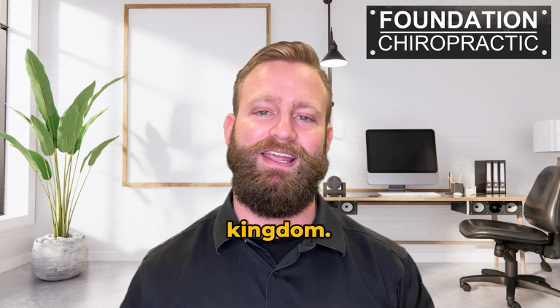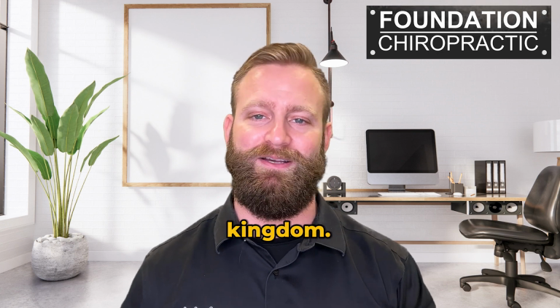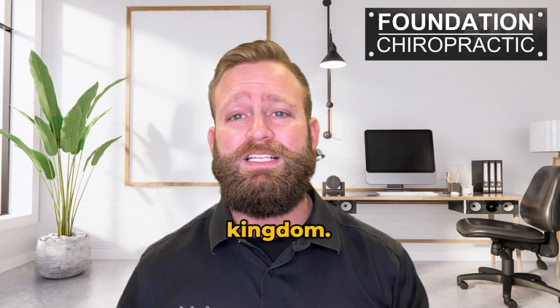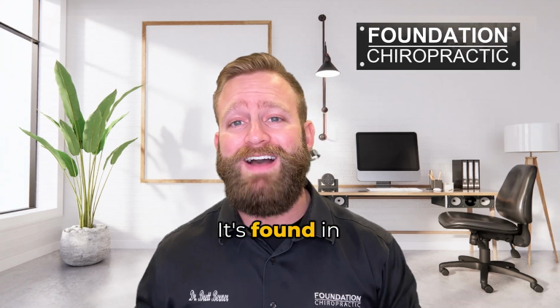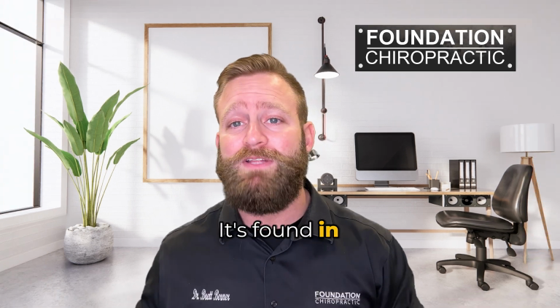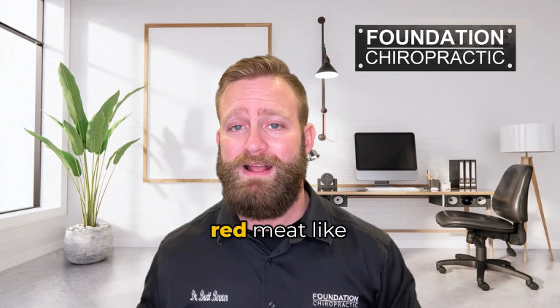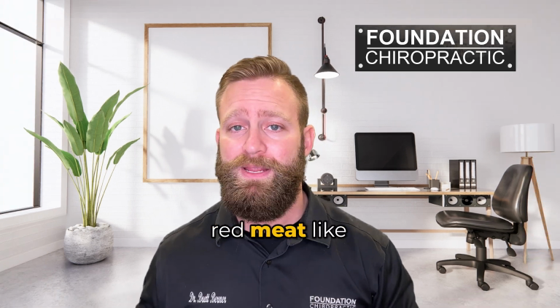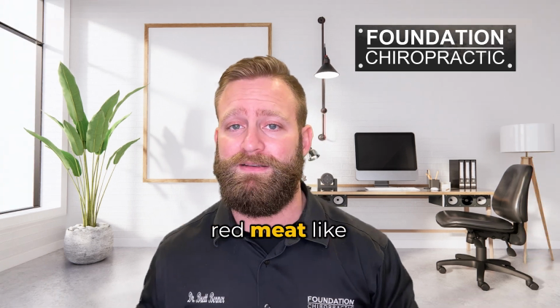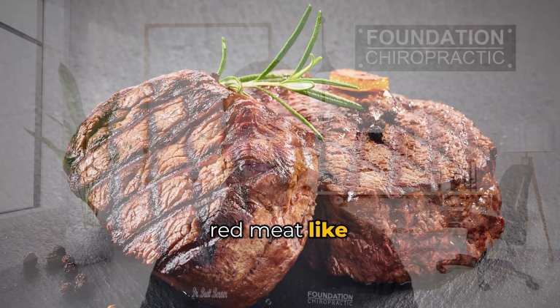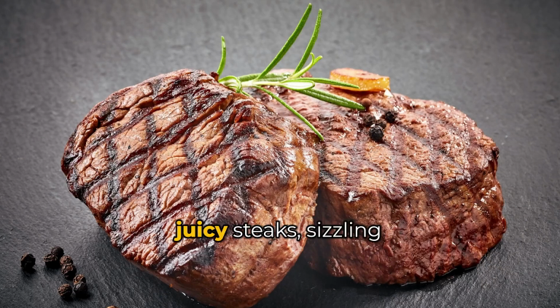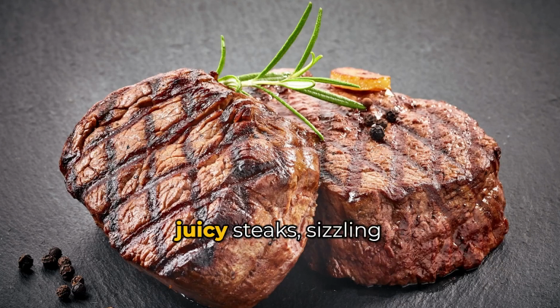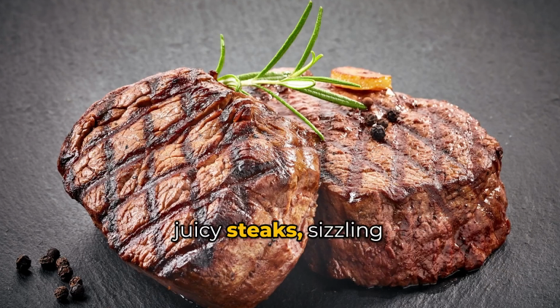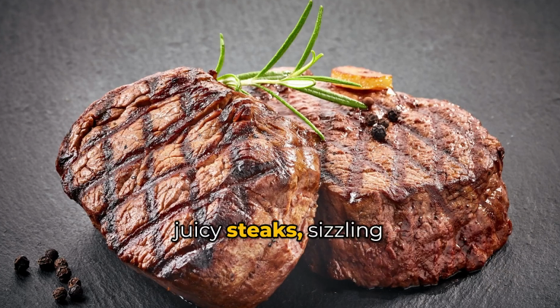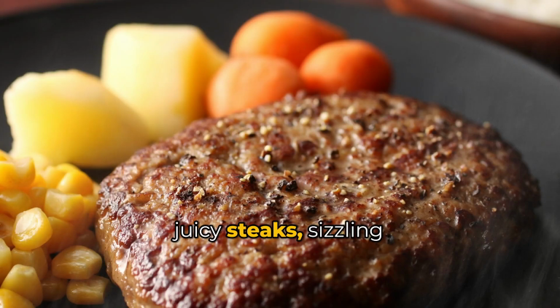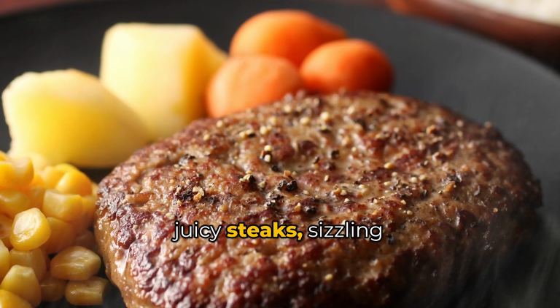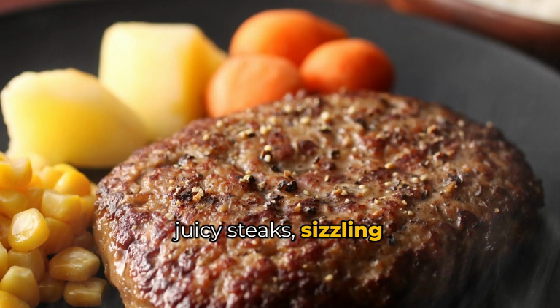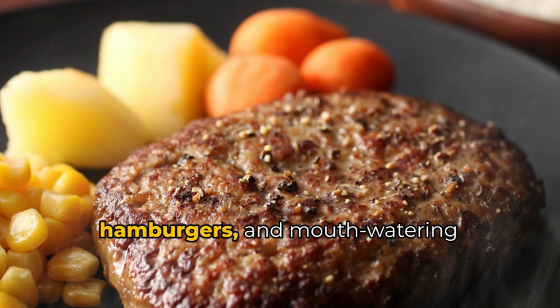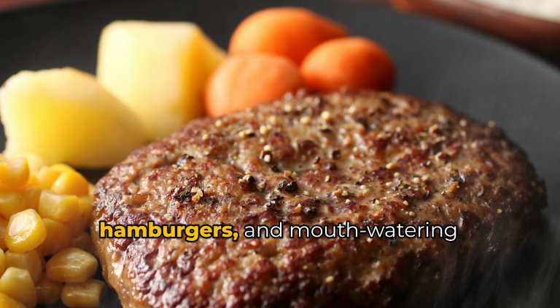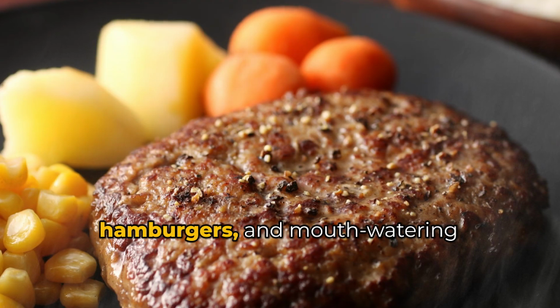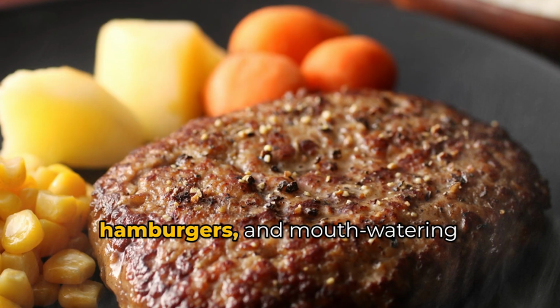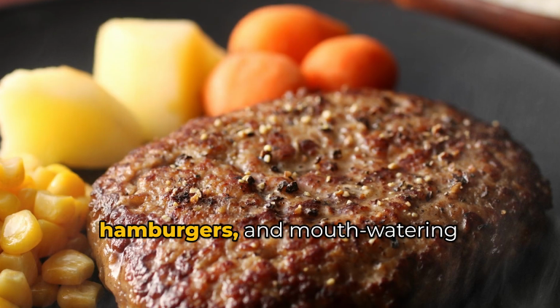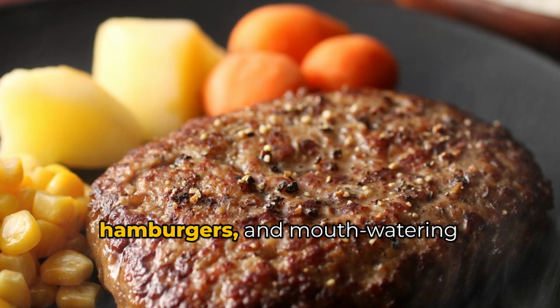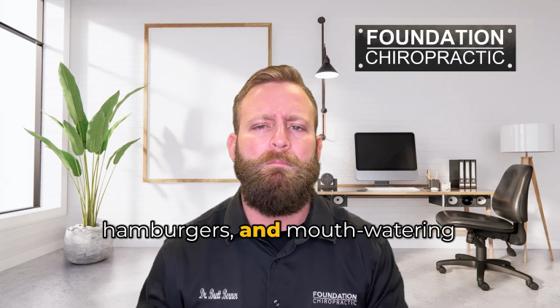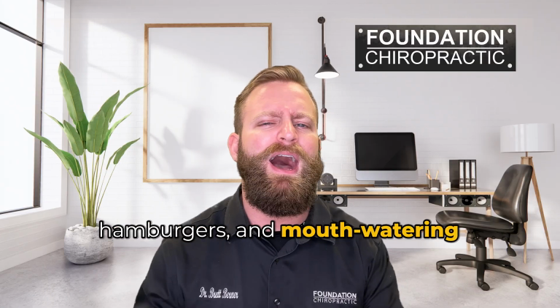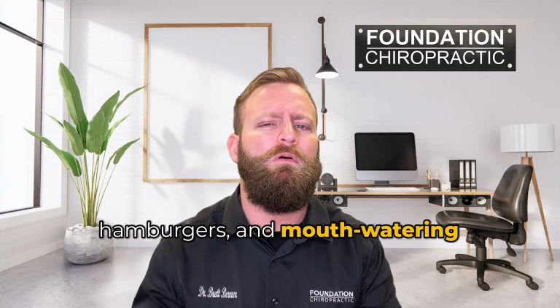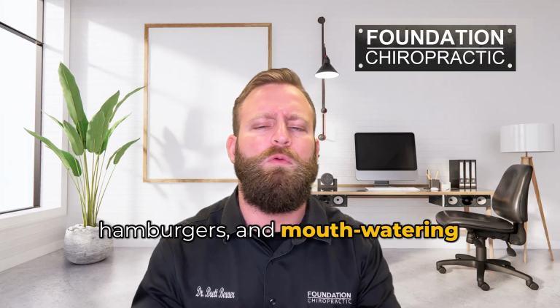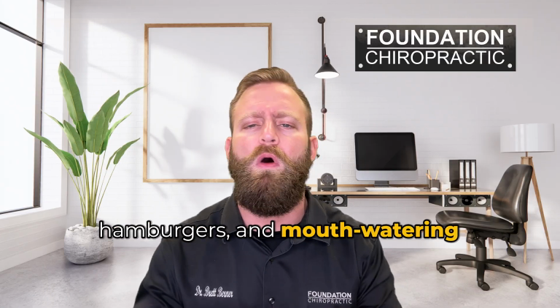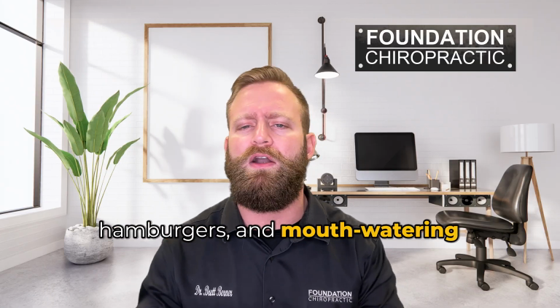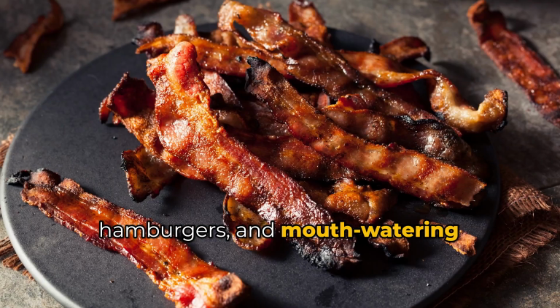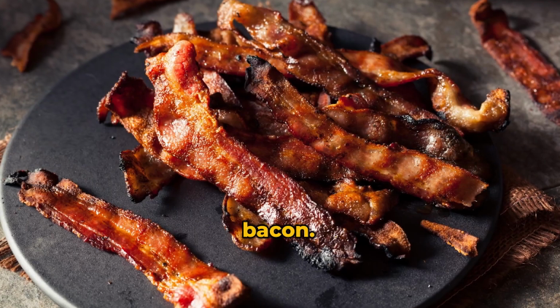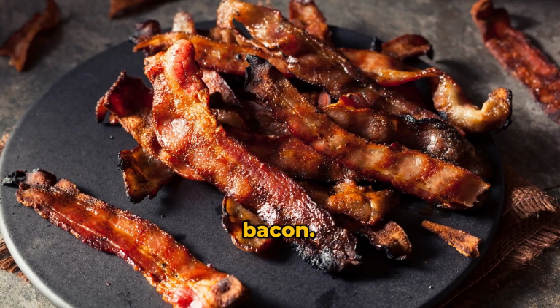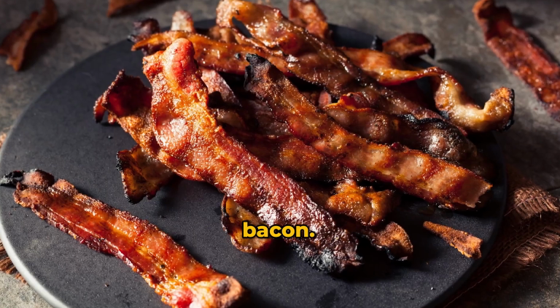It's found in red meat like juicy steaks, sizzling hamburgers, and mouth-watering bacon.